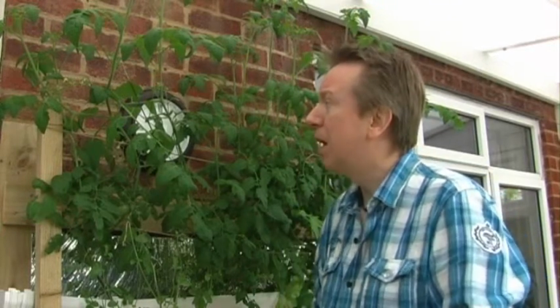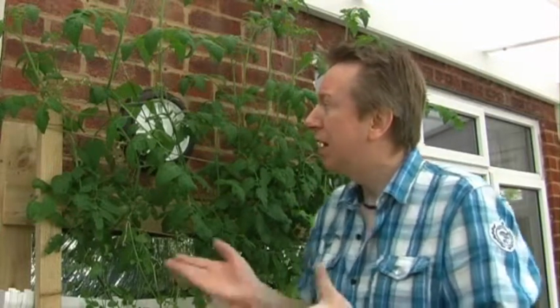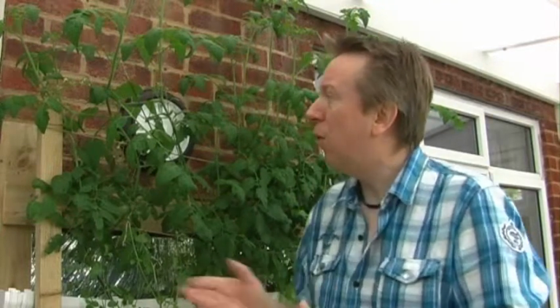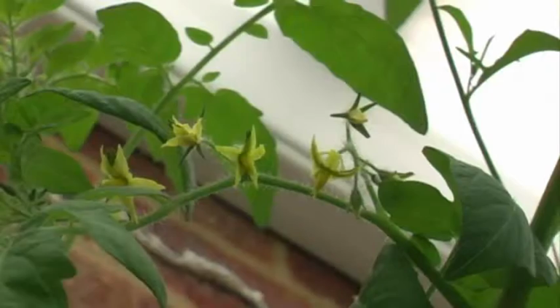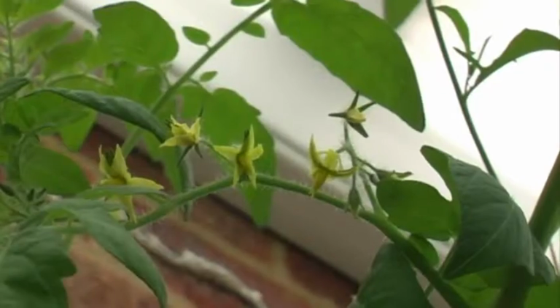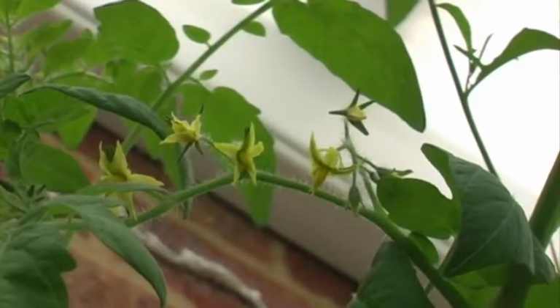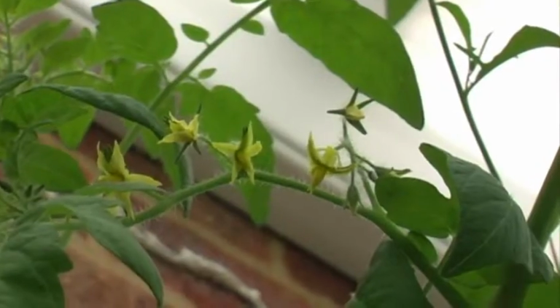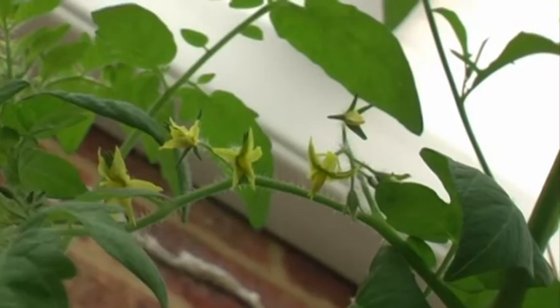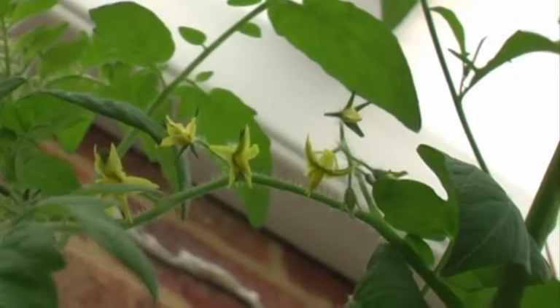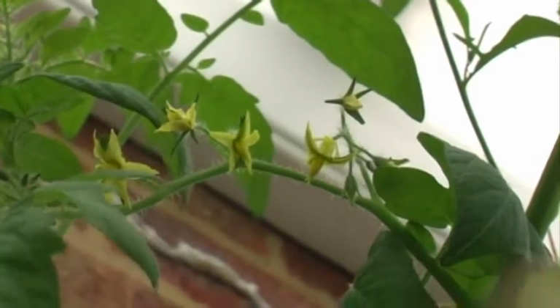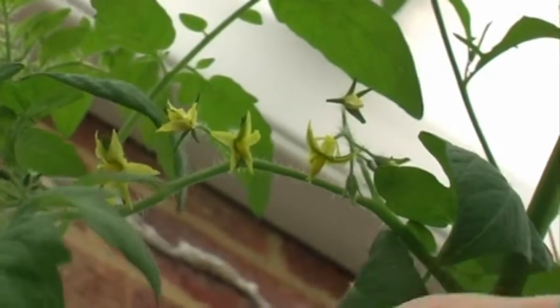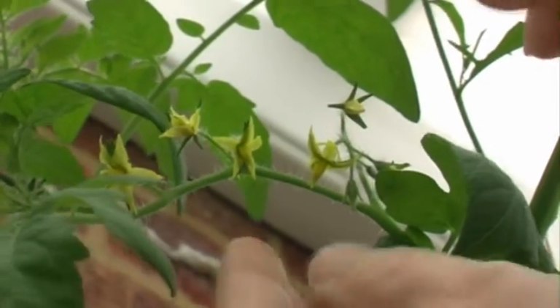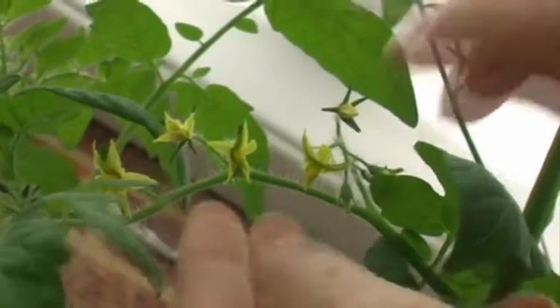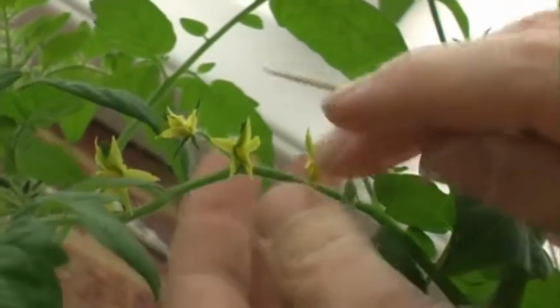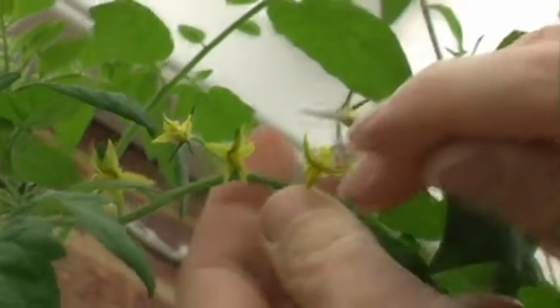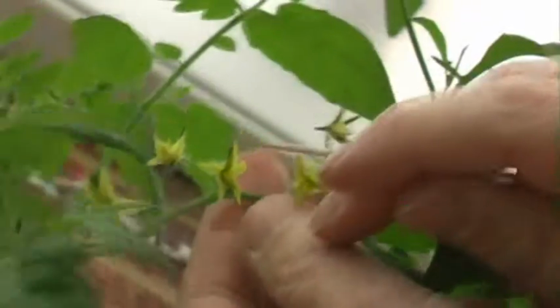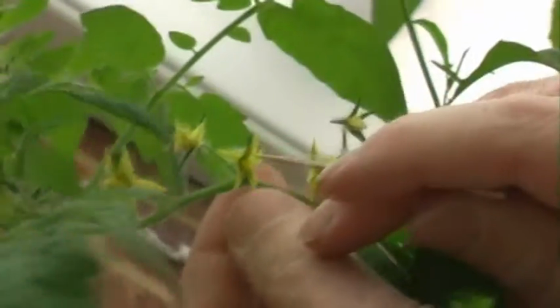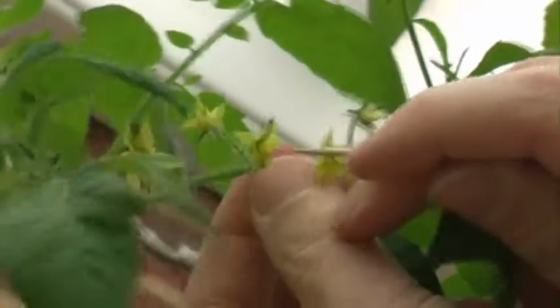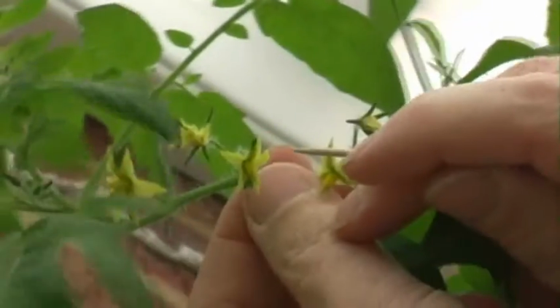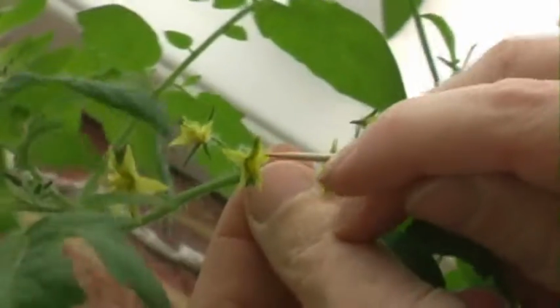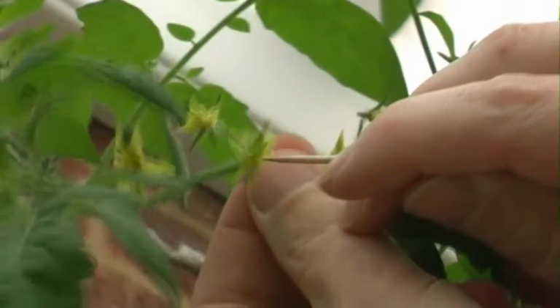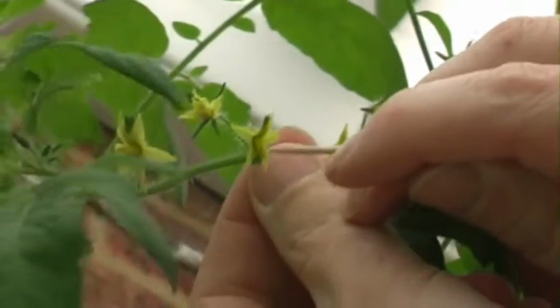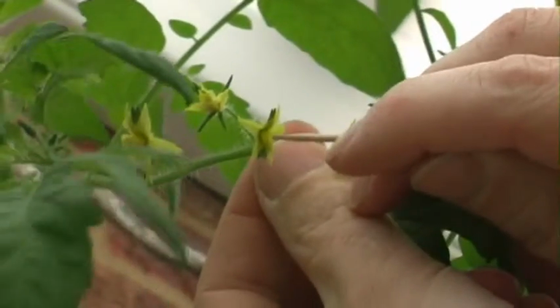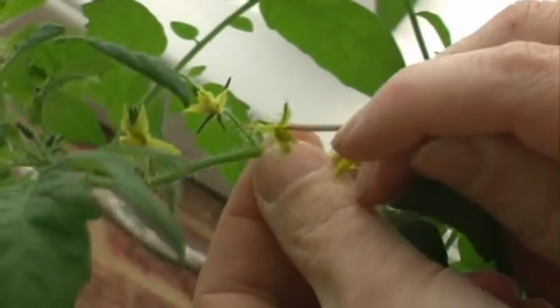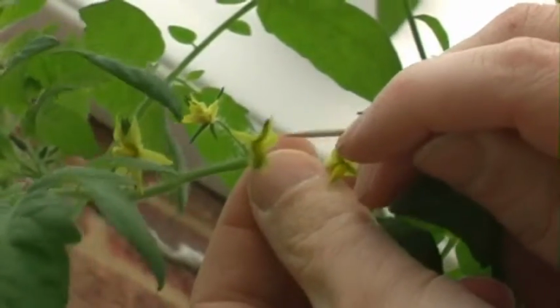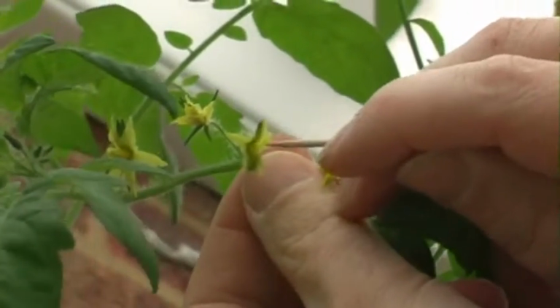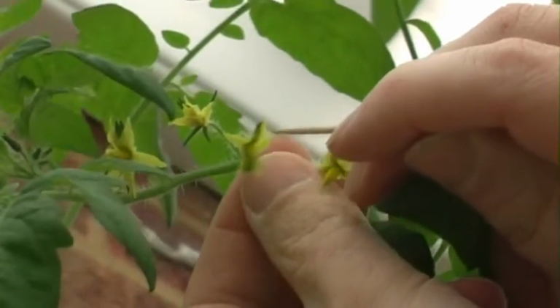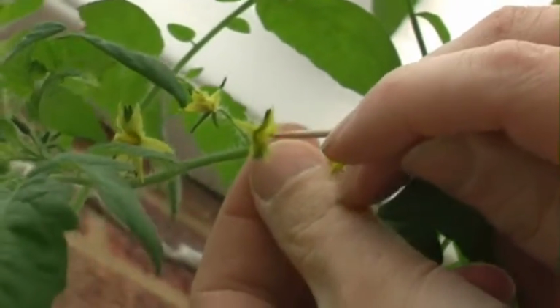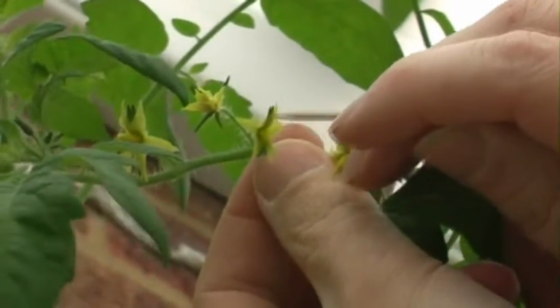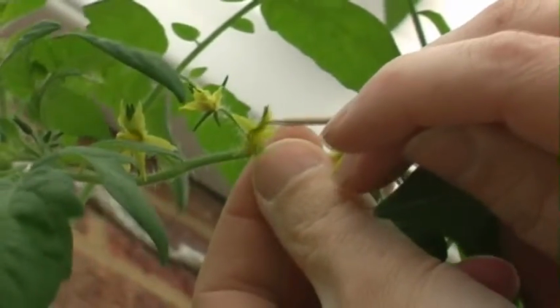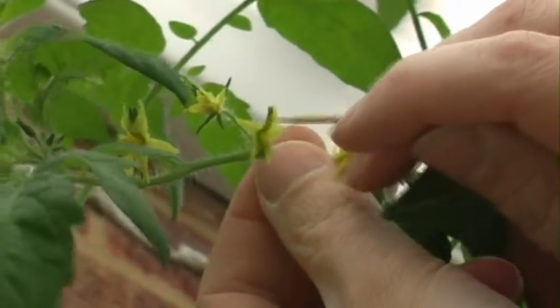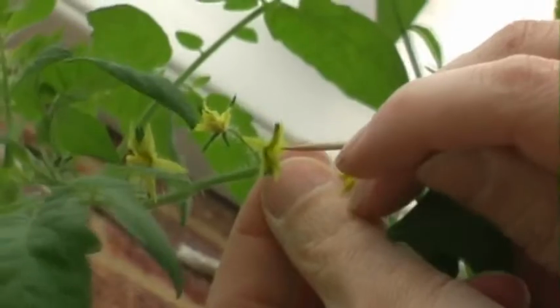Now all you need to do is take a little cocktail stick and just brush it against the leaves of the flowers.